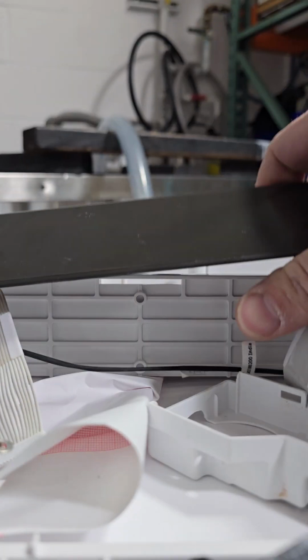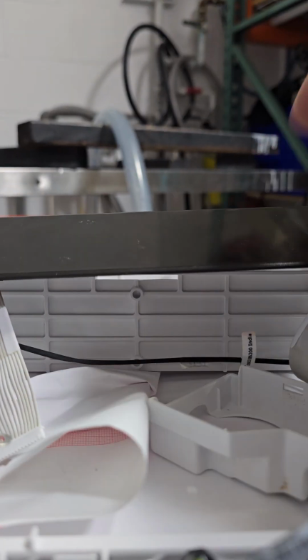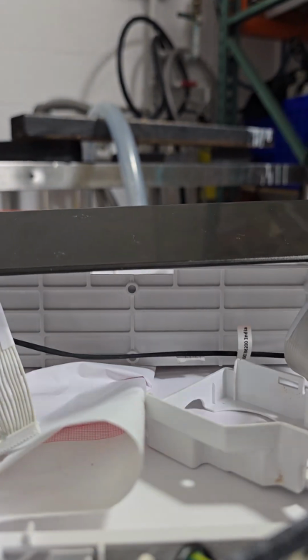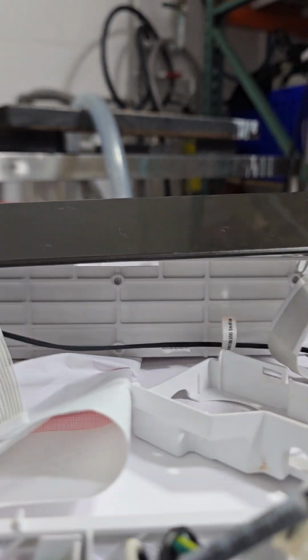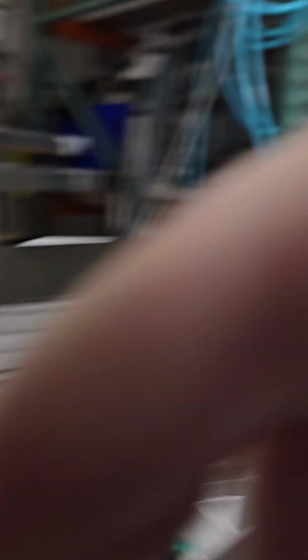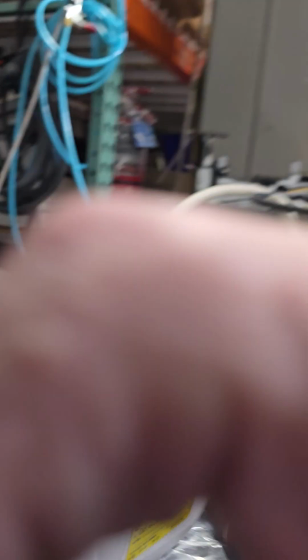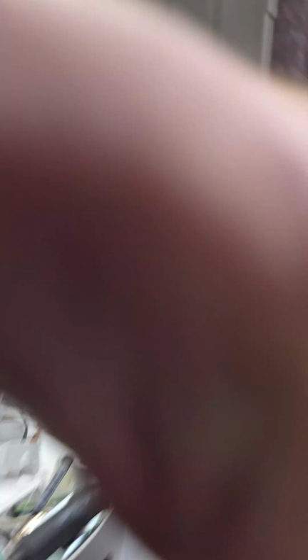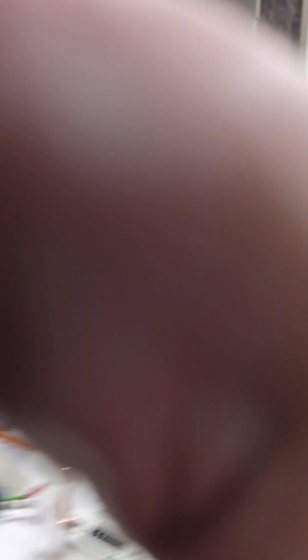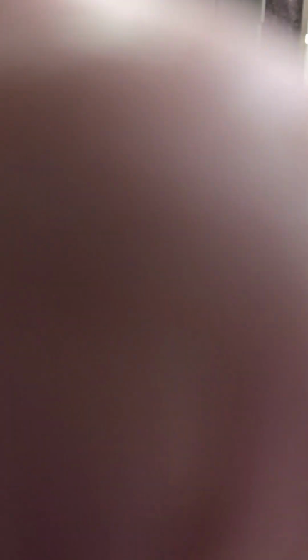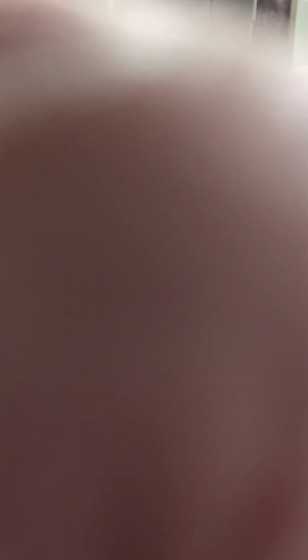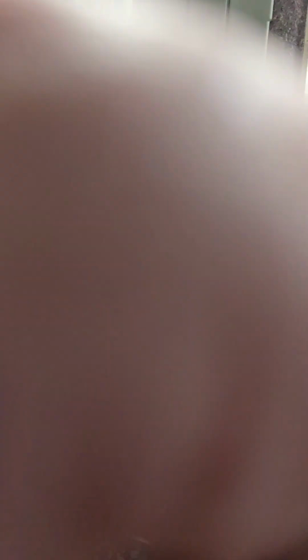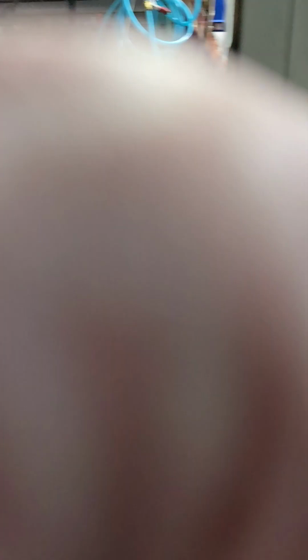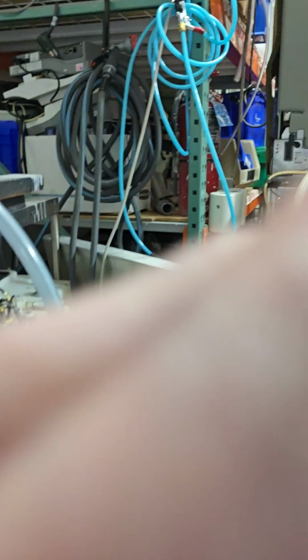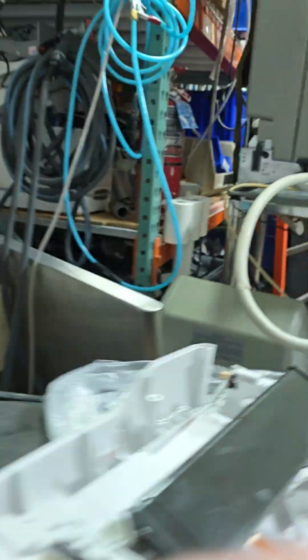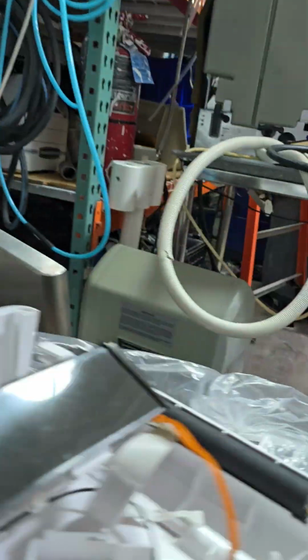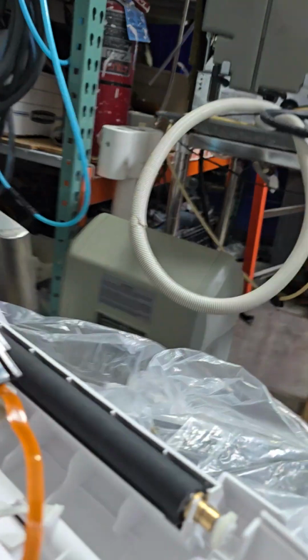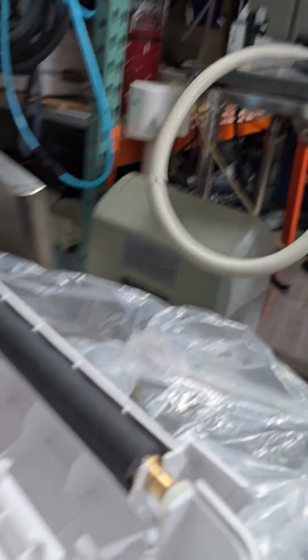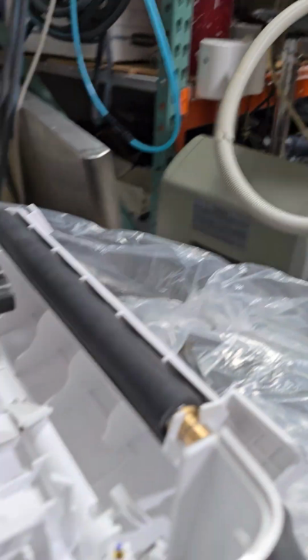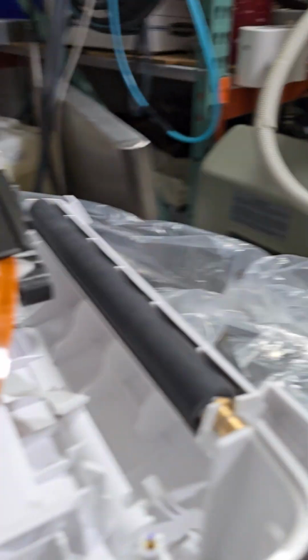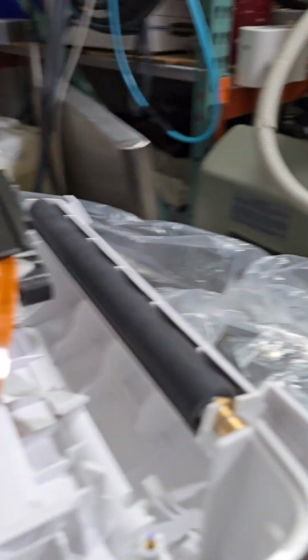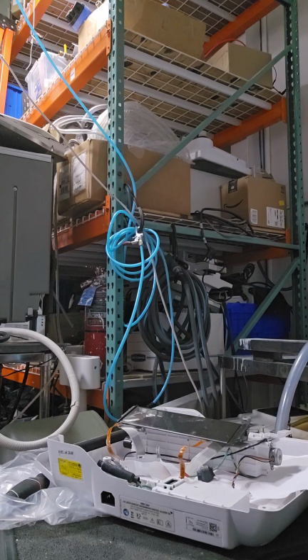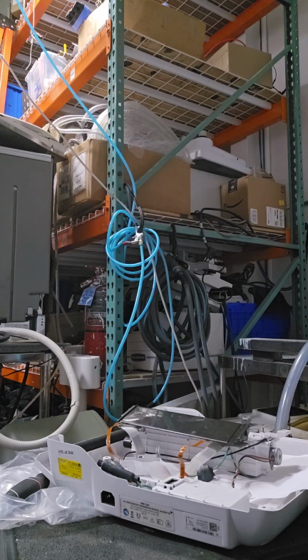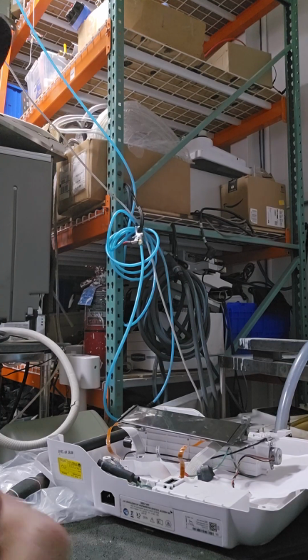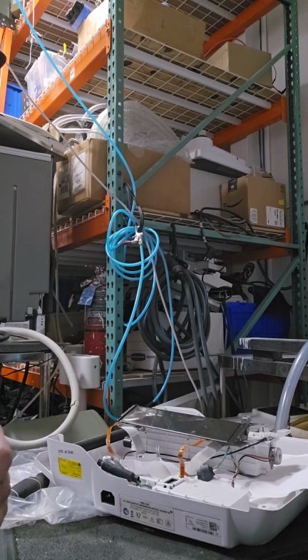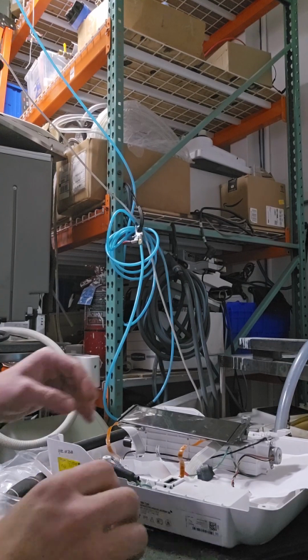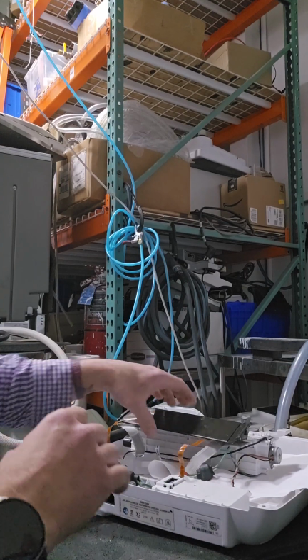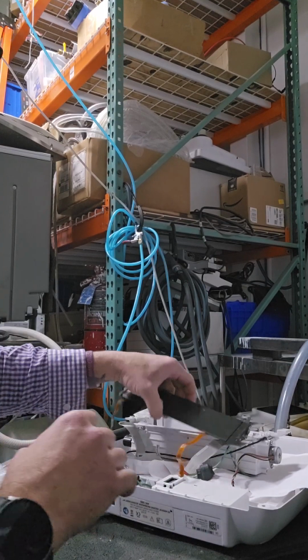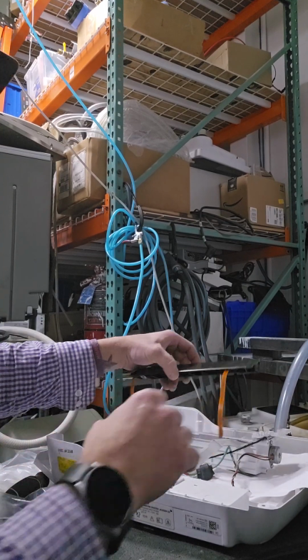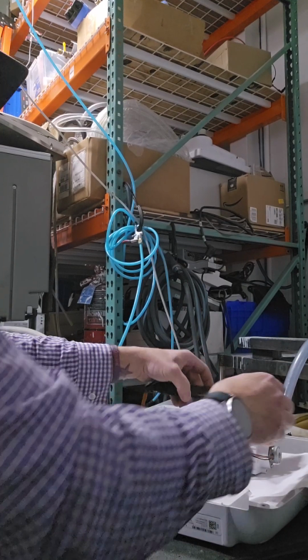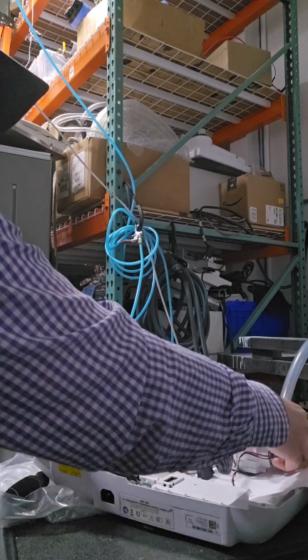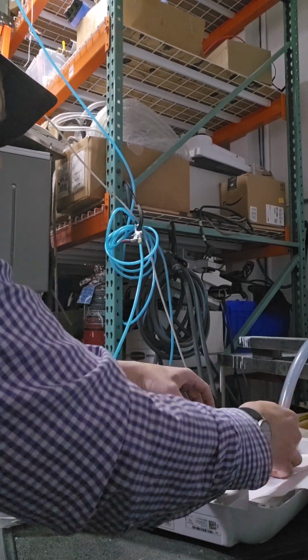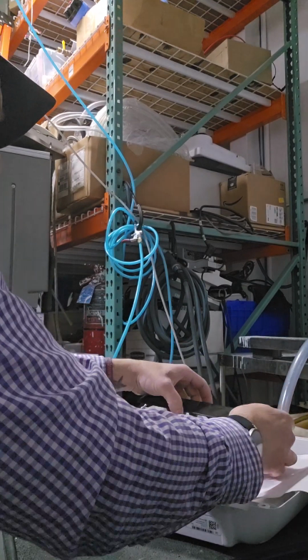Now put all that back together — you can watch this in reverse order.